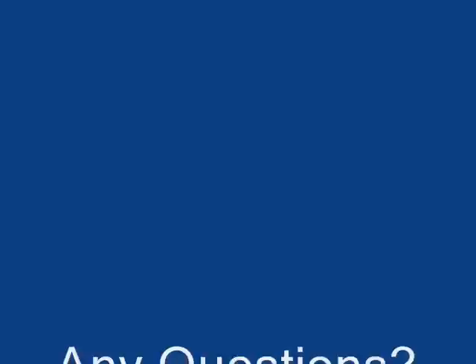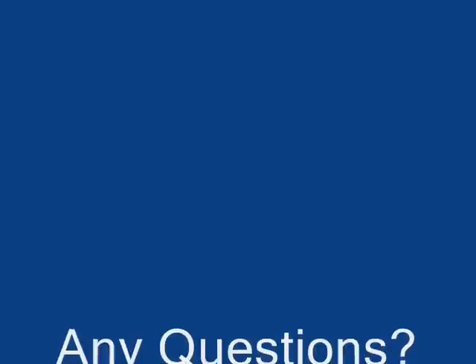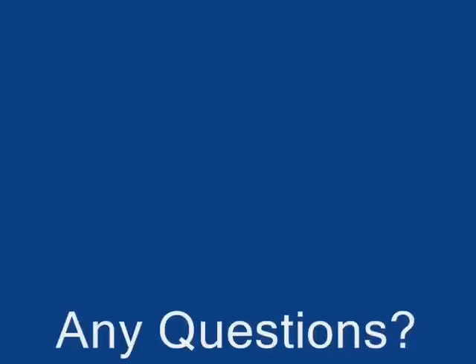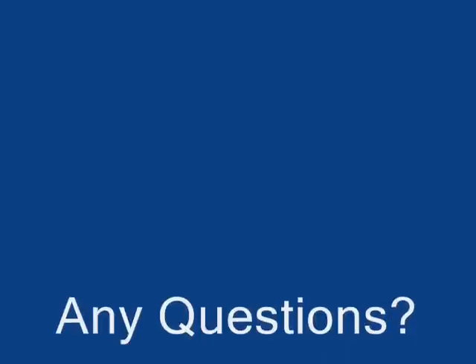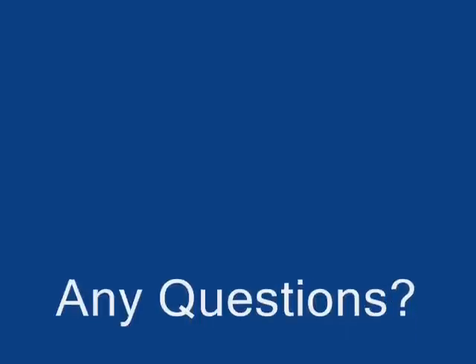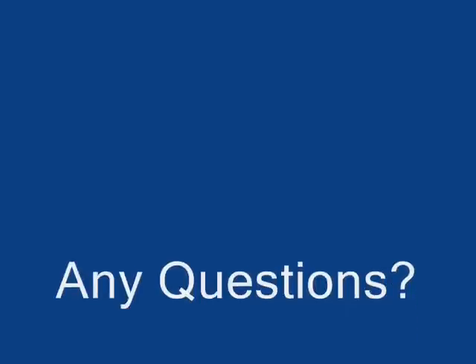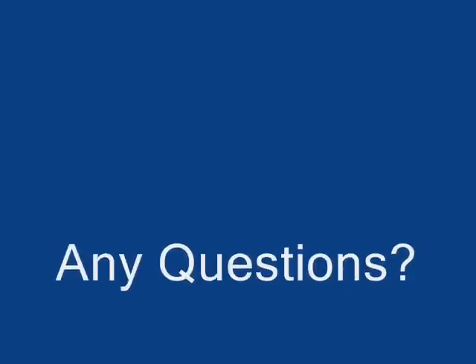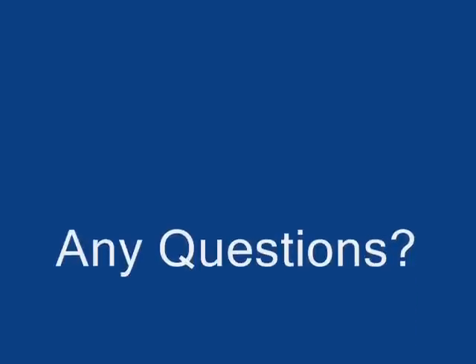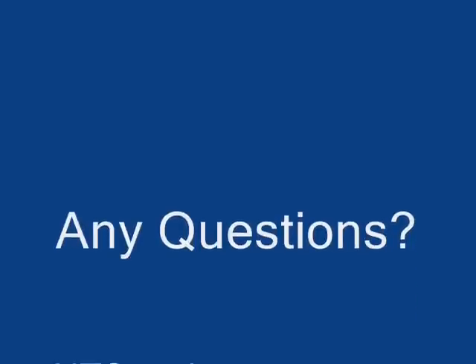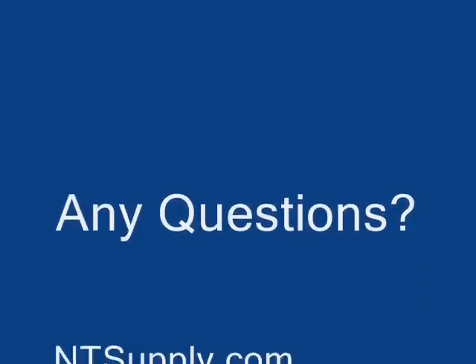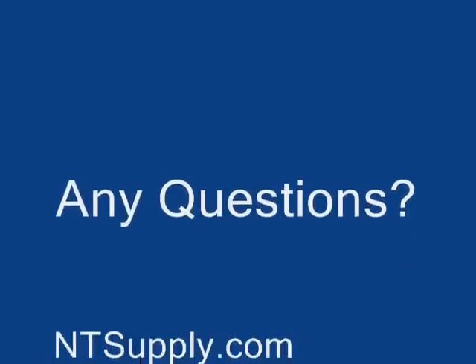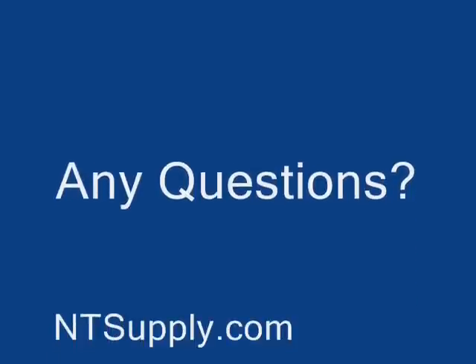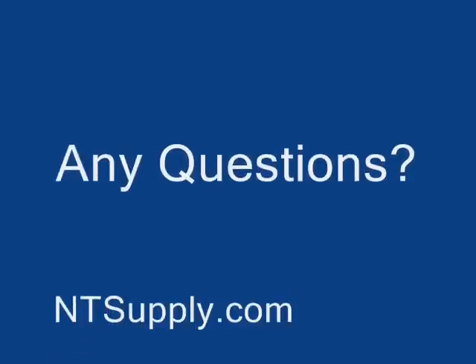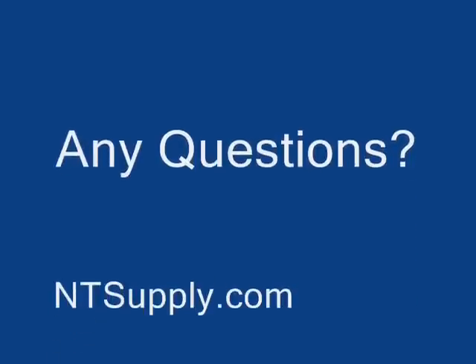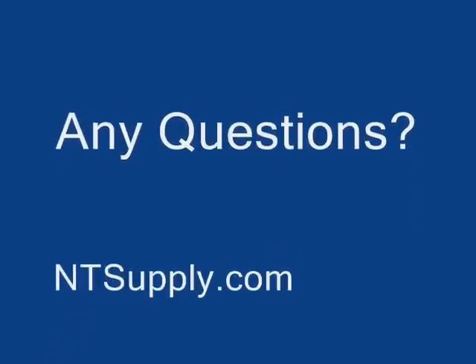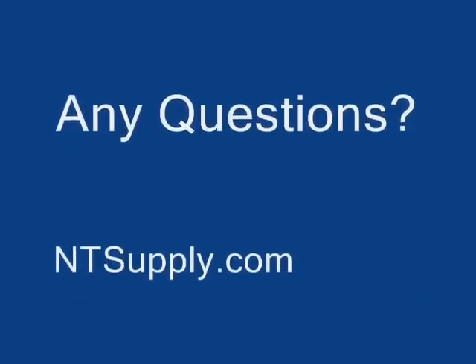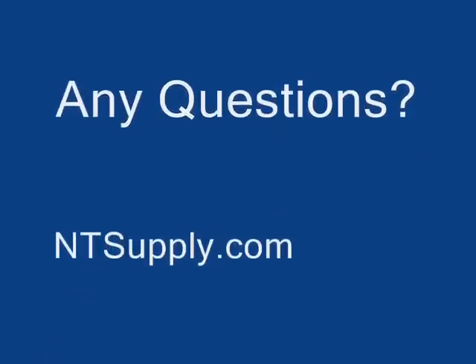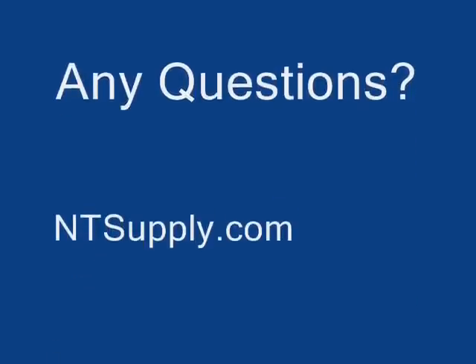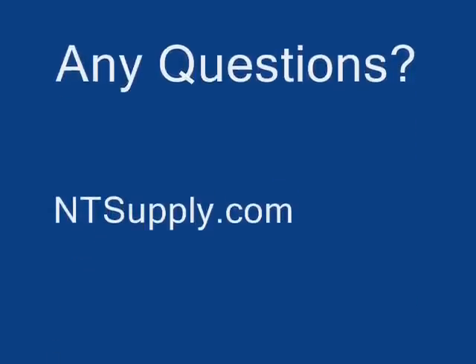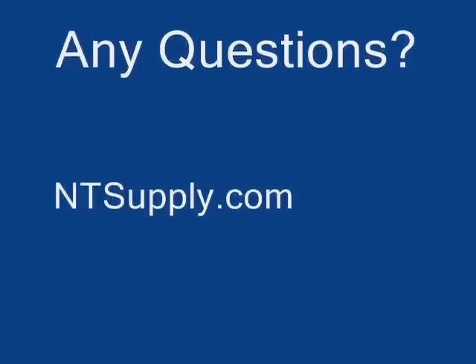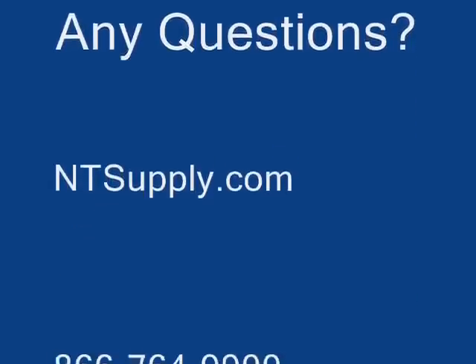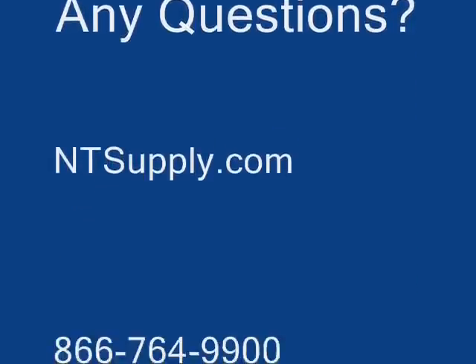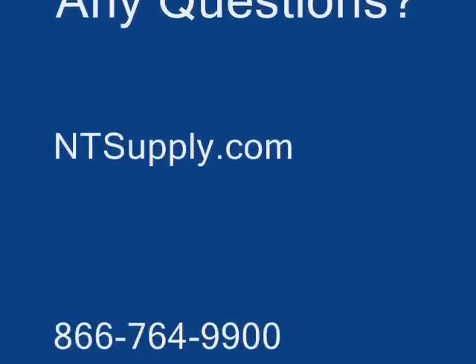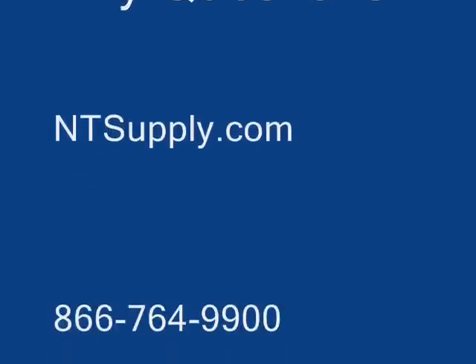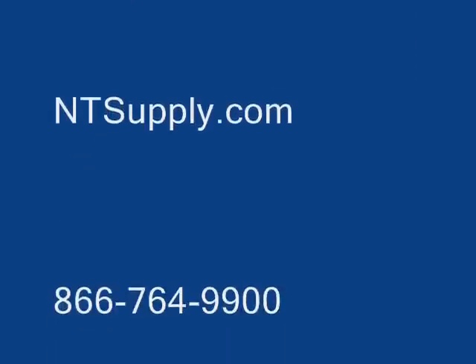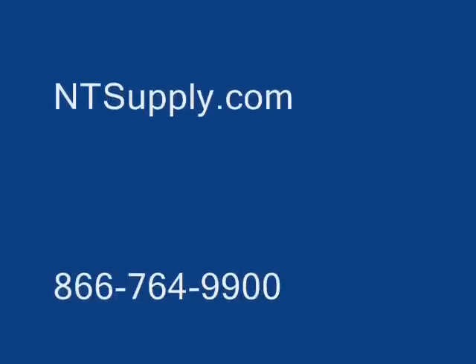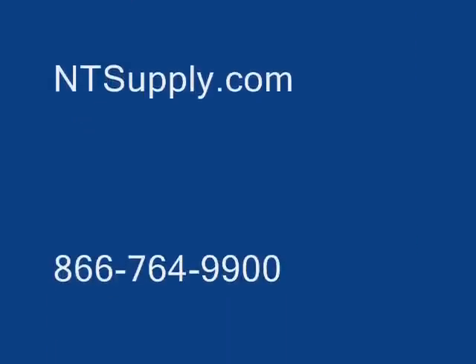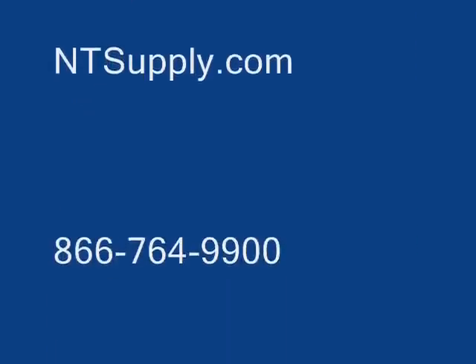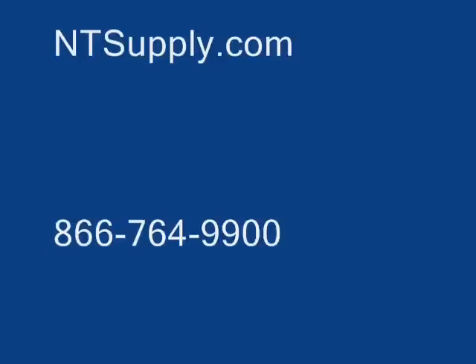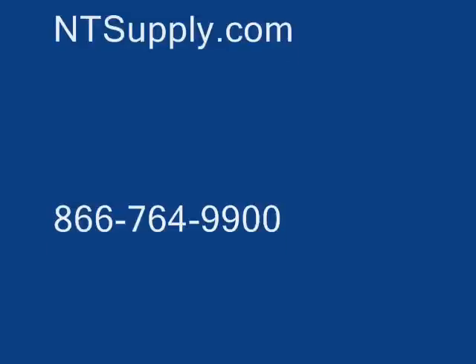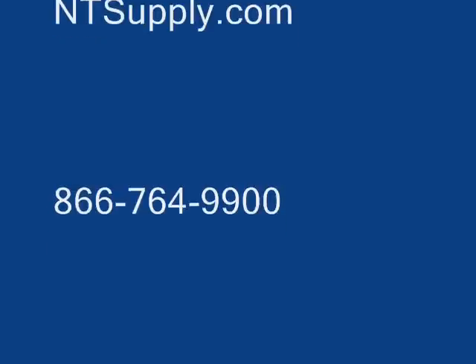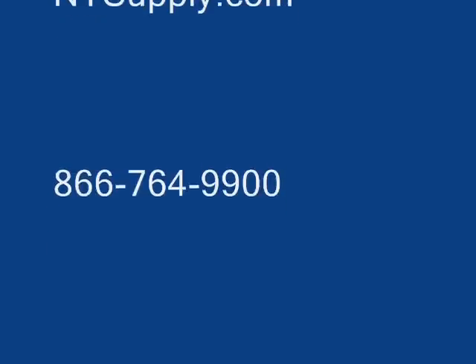If you have any questions, please visit our website or give us a call. Thanks for watching.